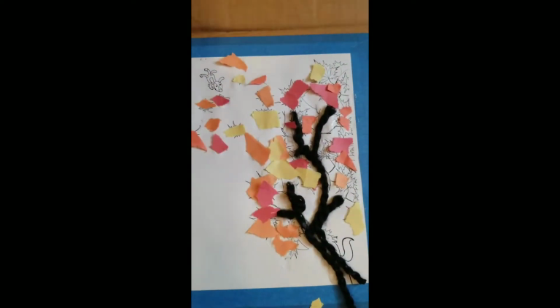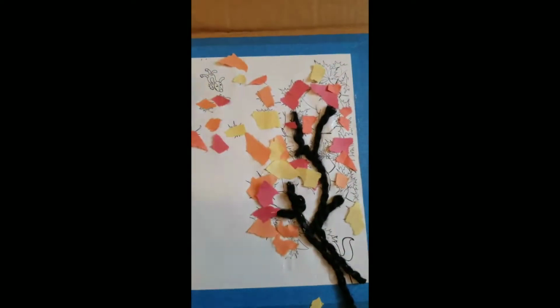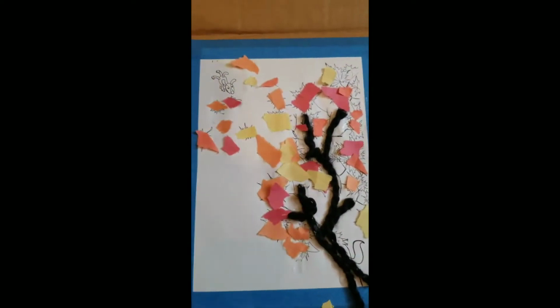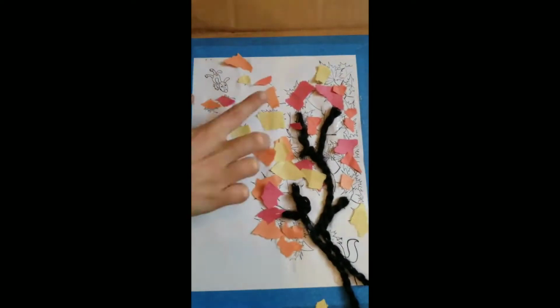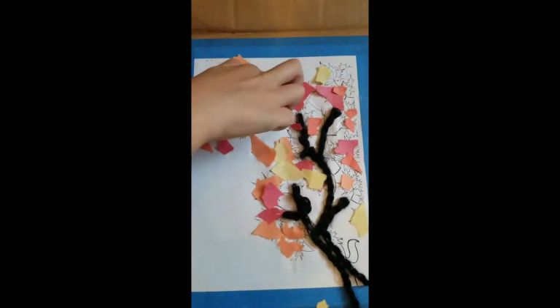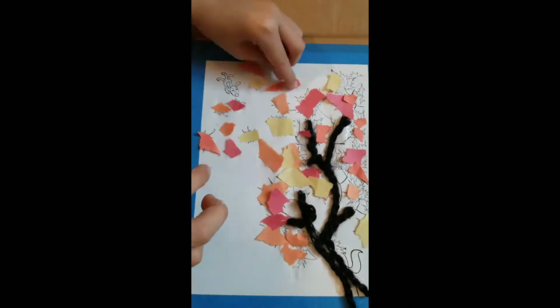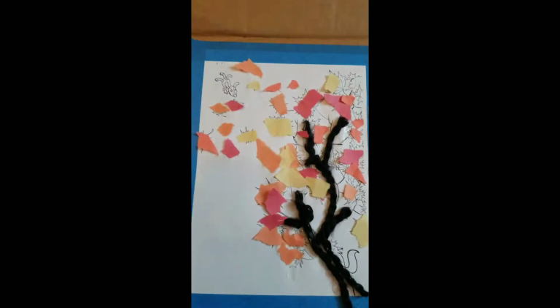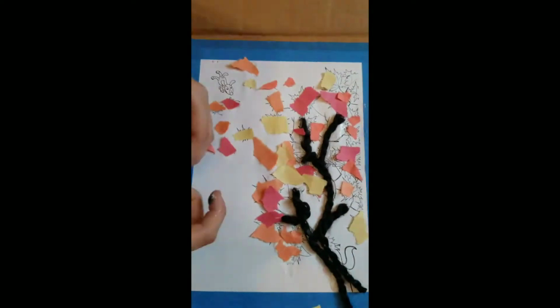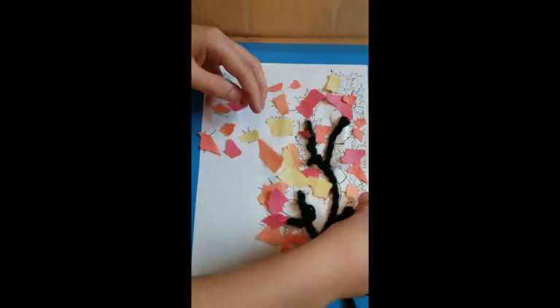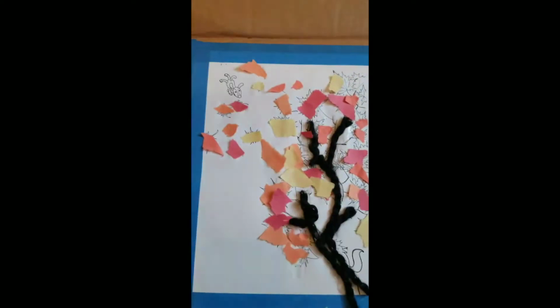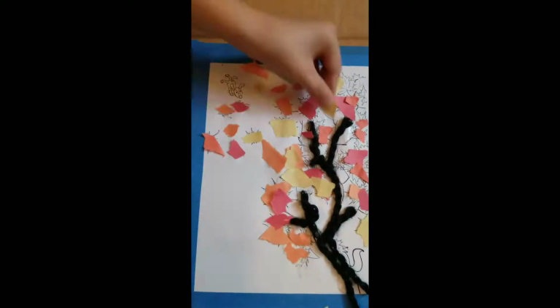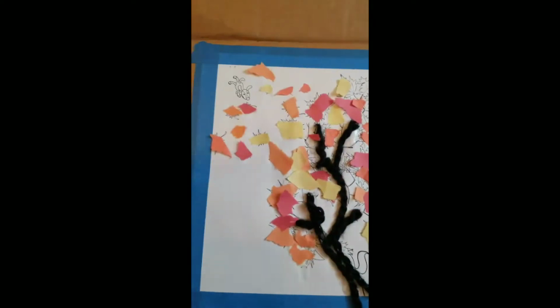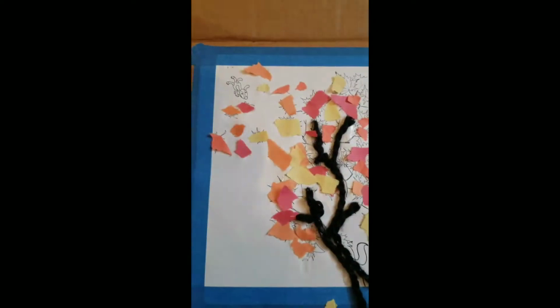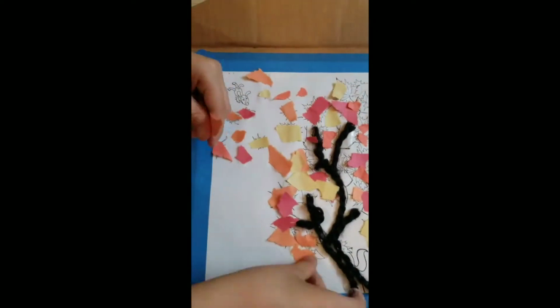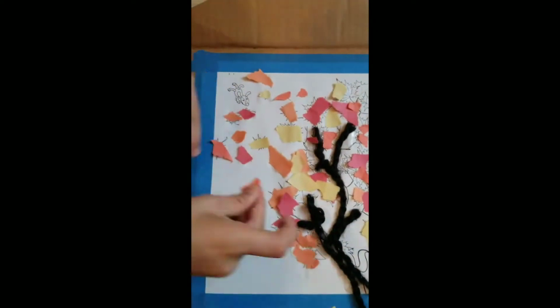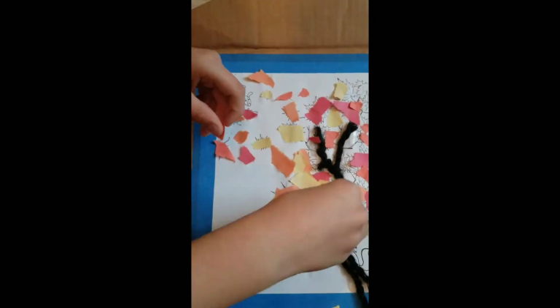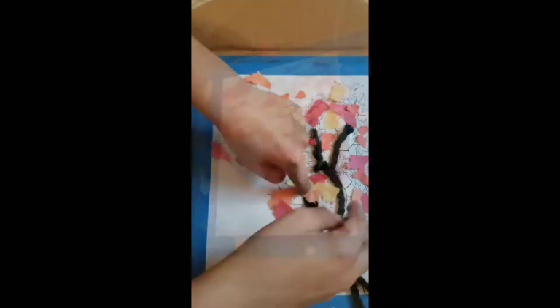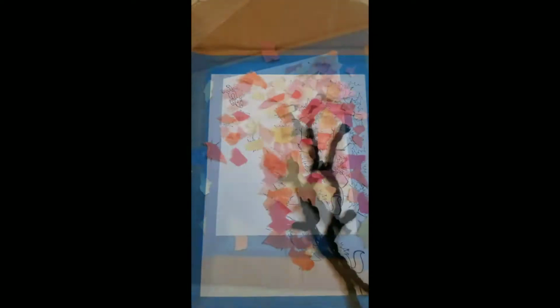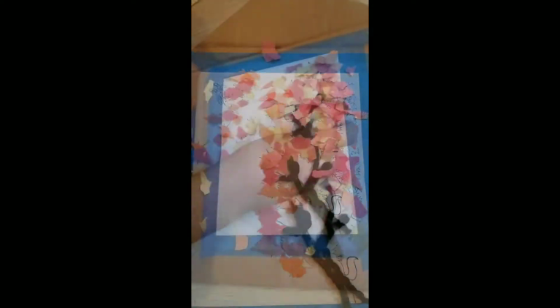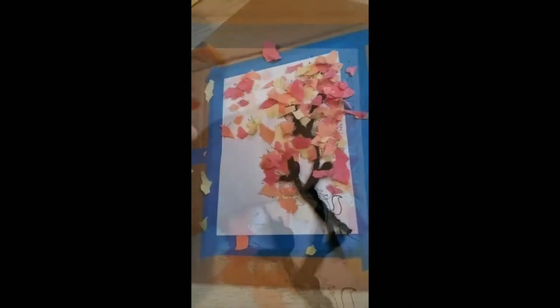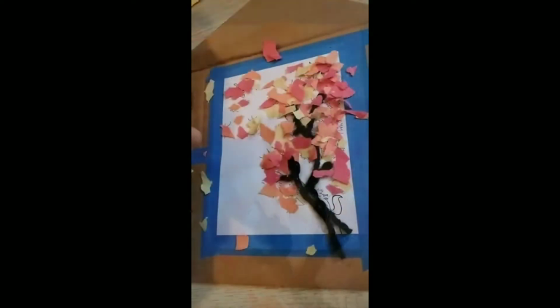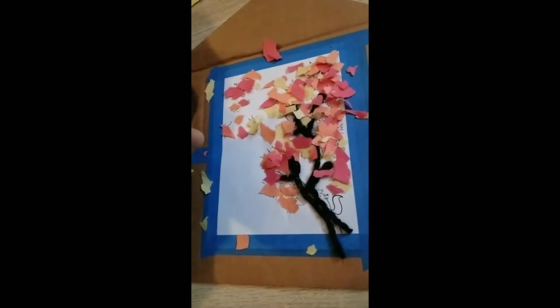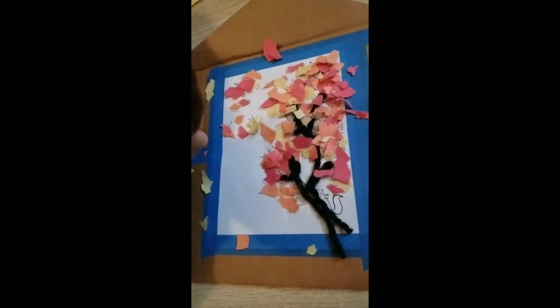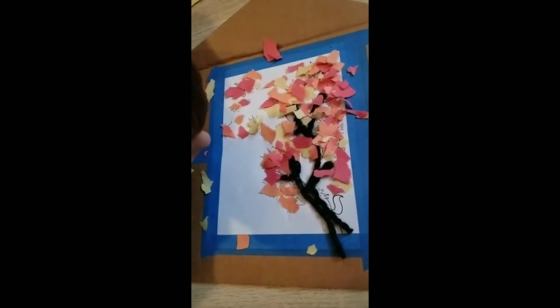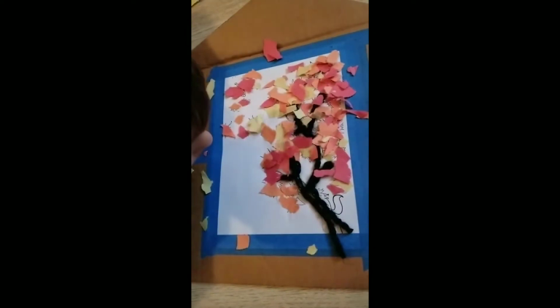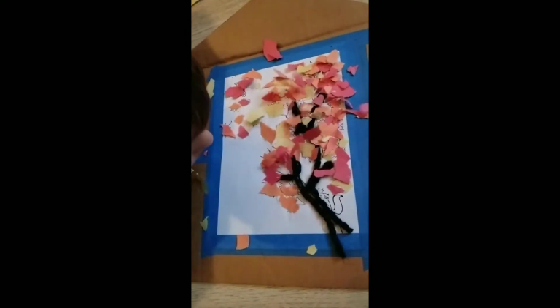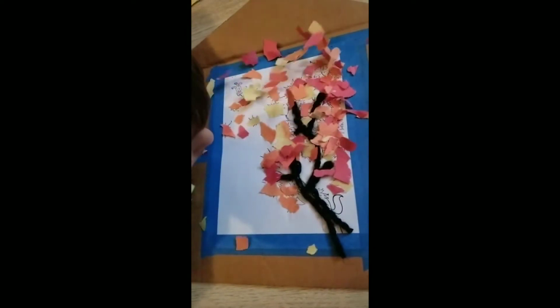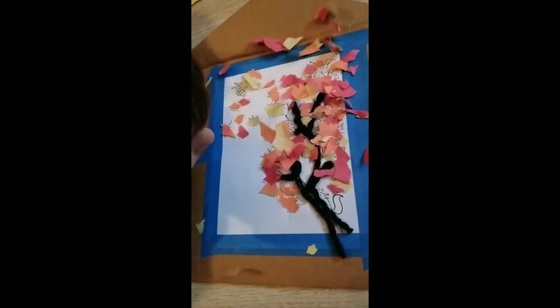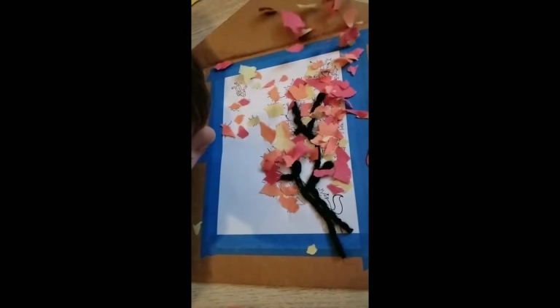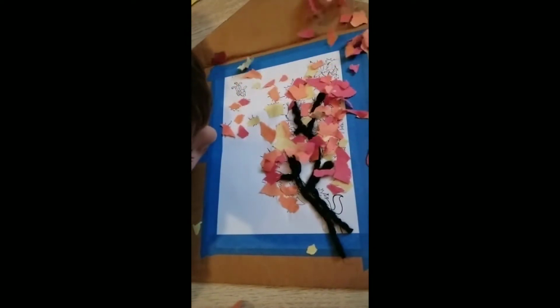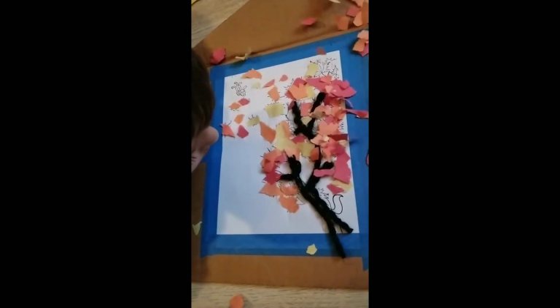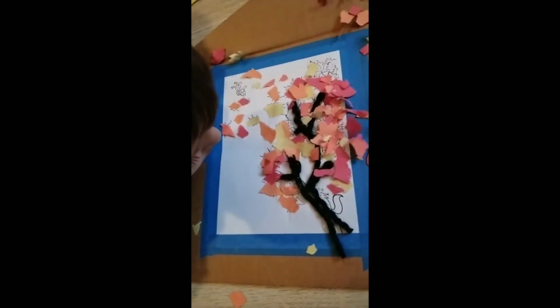Wow! So many beautiful leaves. But what could we do with them? Let's think.